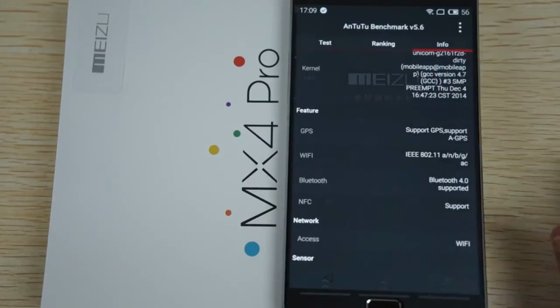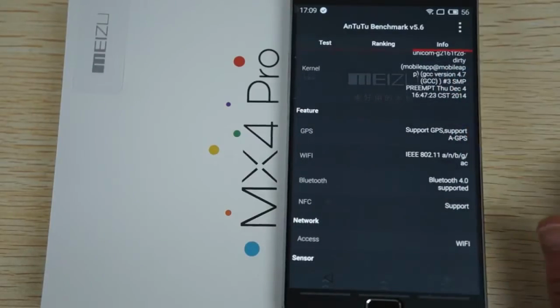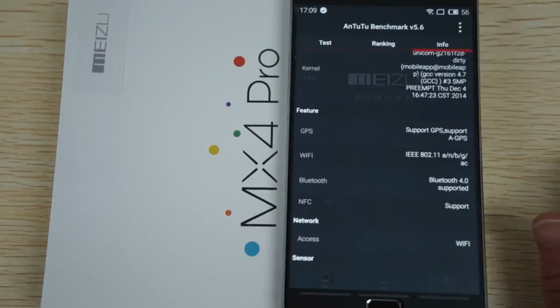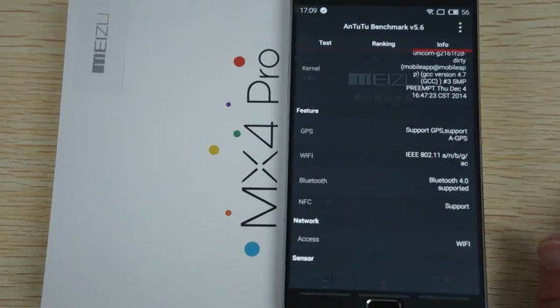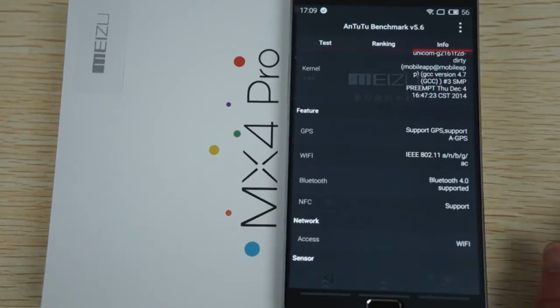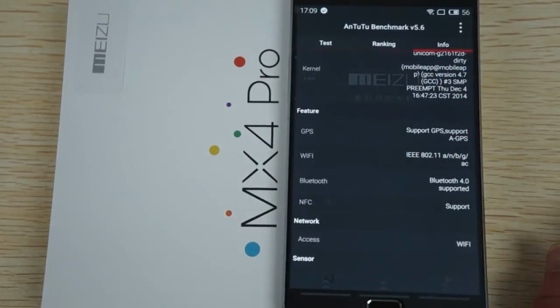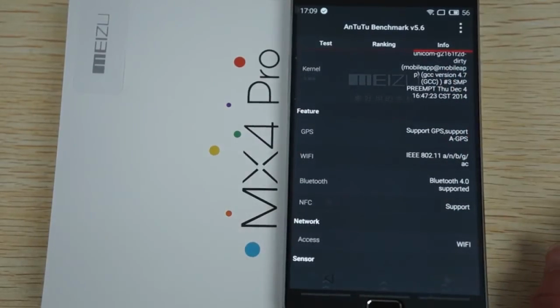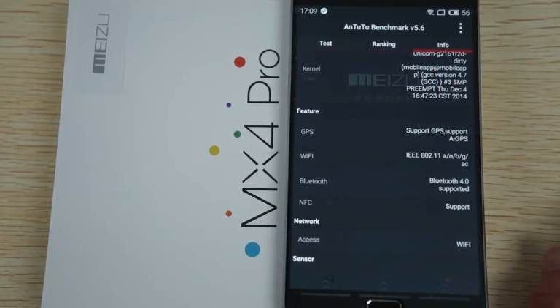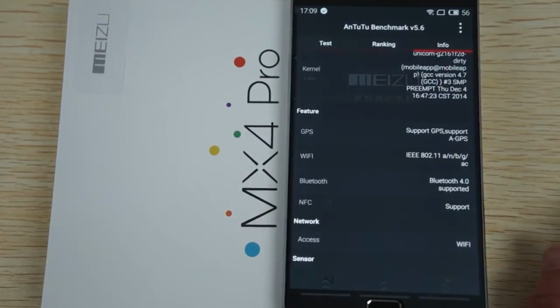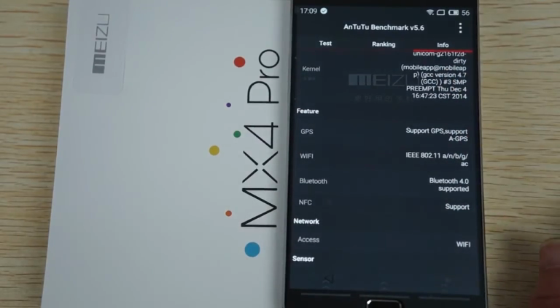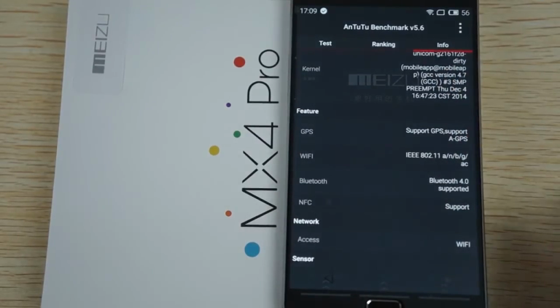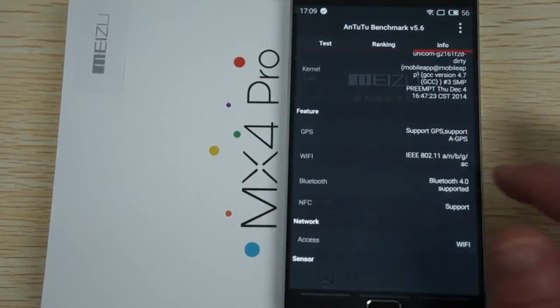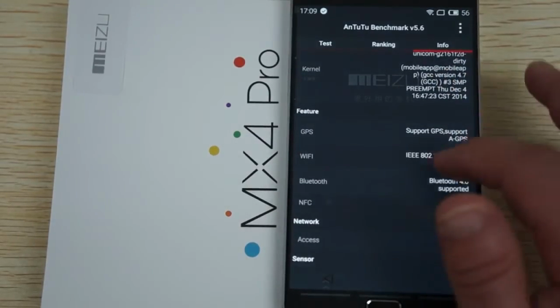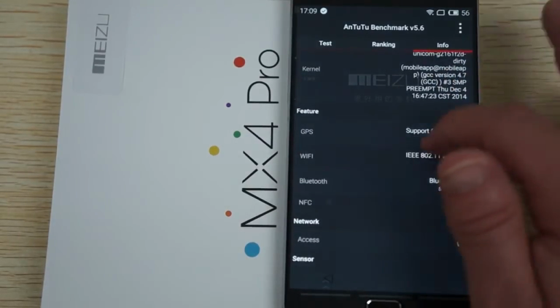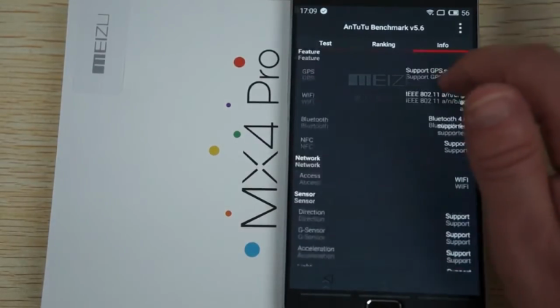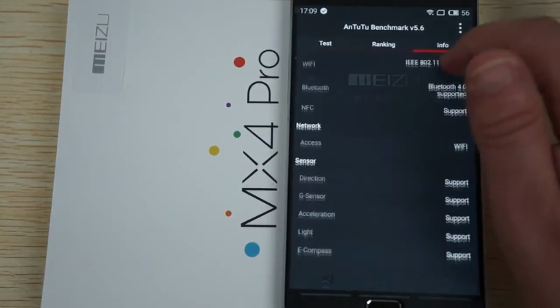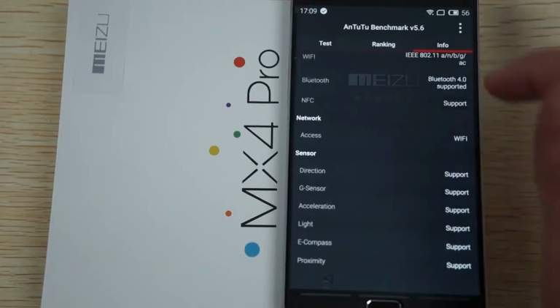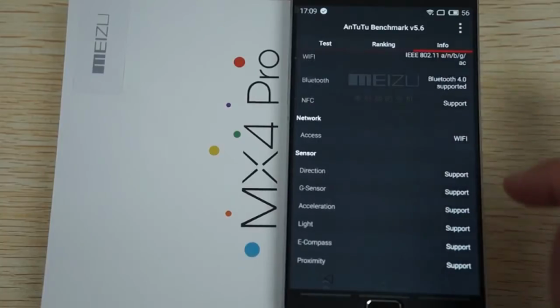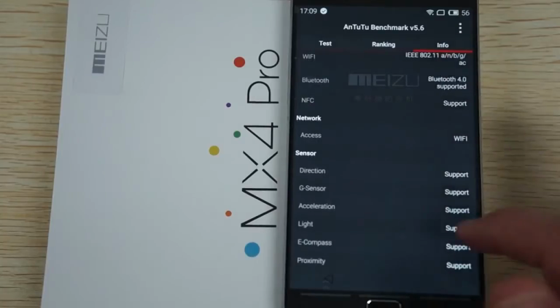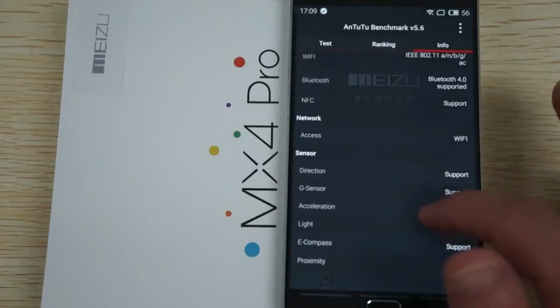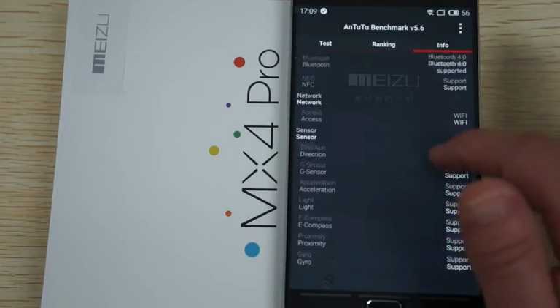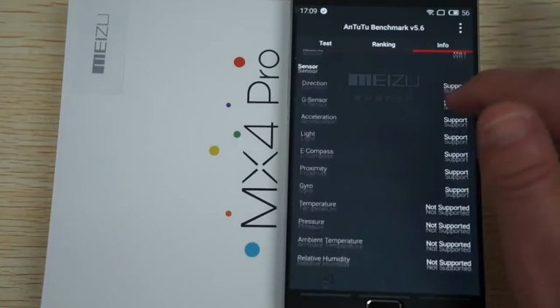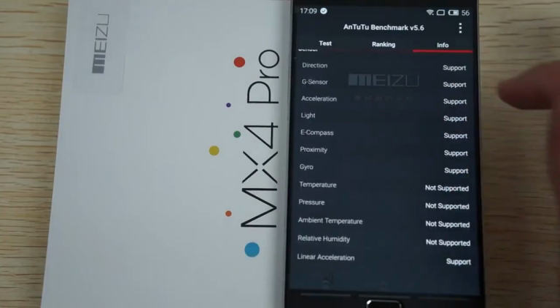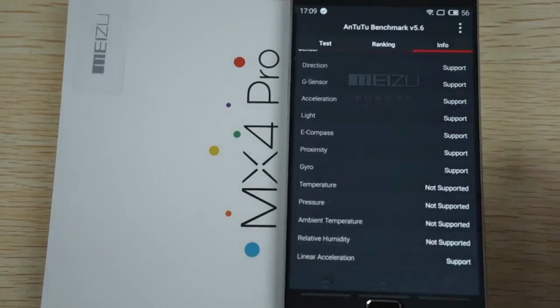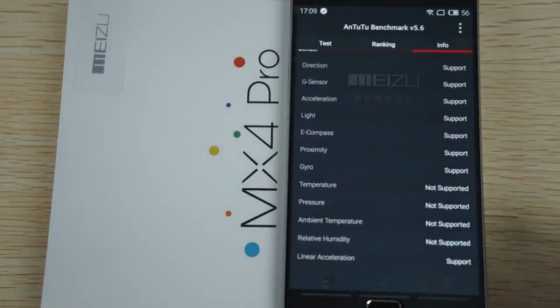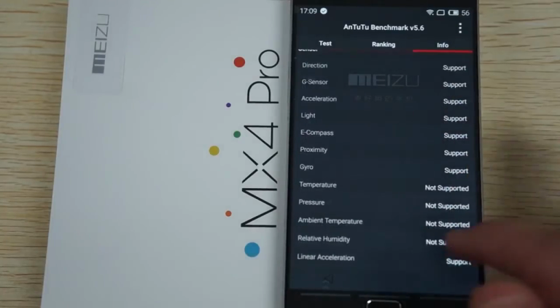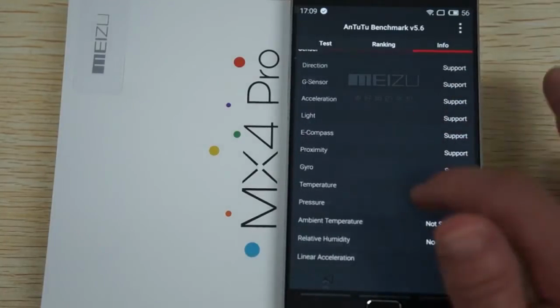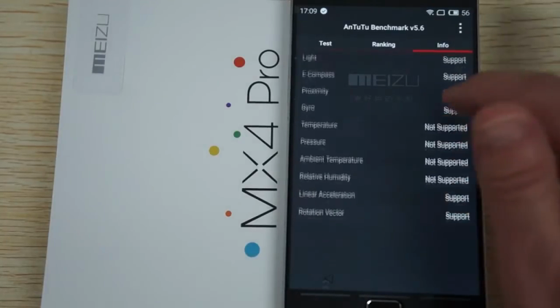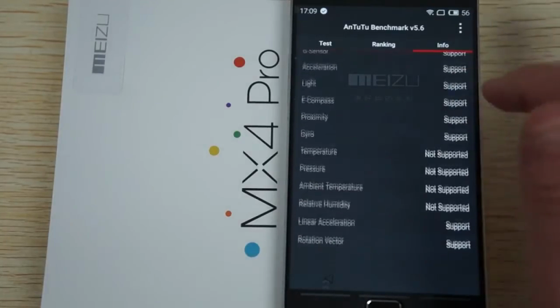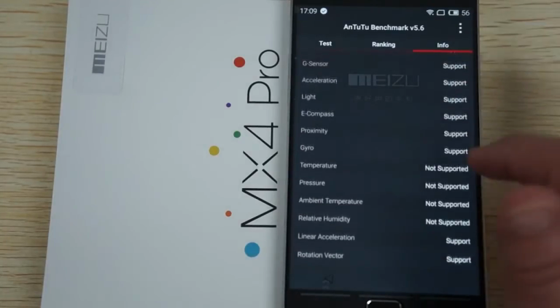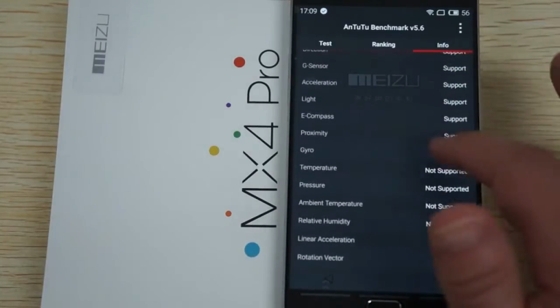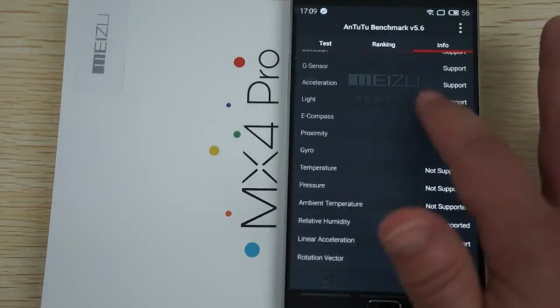It supports GPS and A-GPS, Bluetooth 4.0, and here are some of the sensors that it does and does not support.